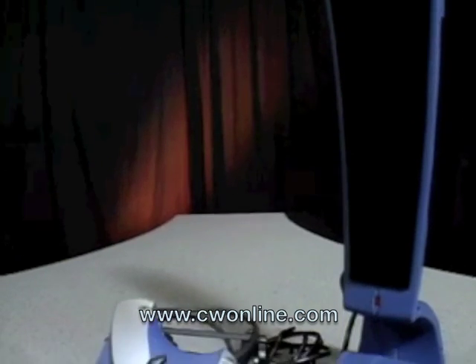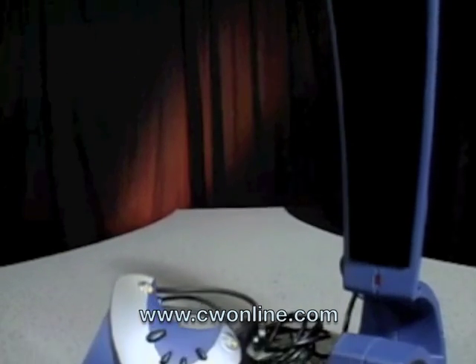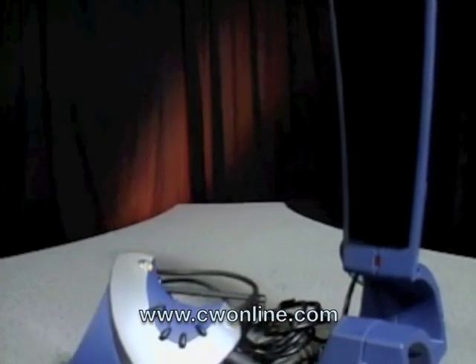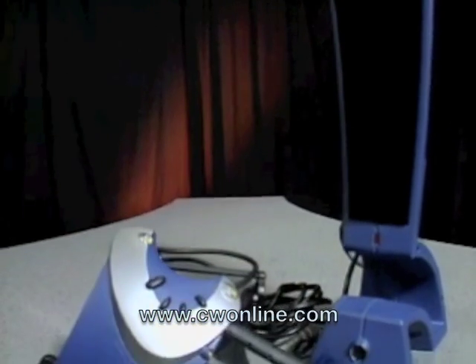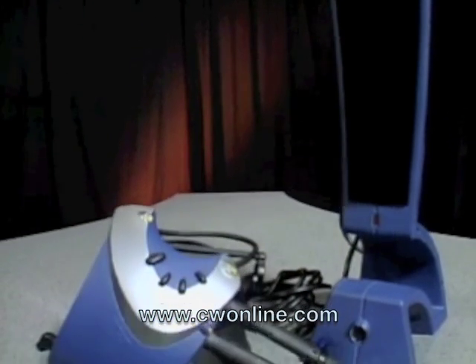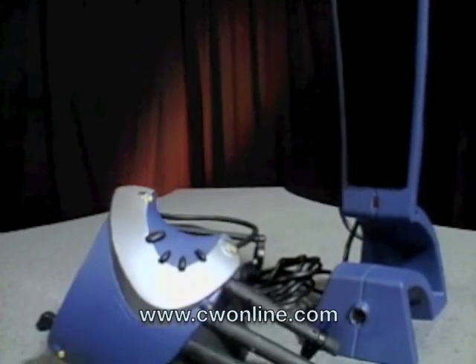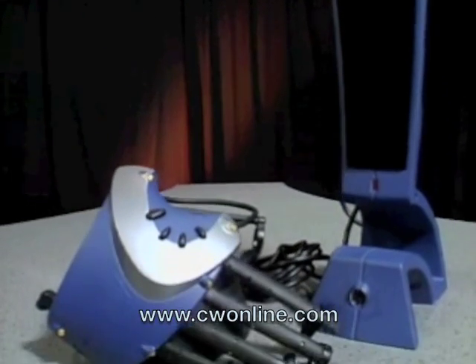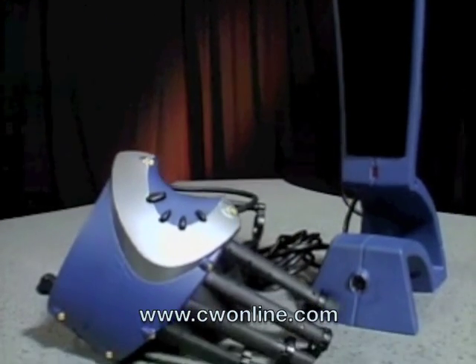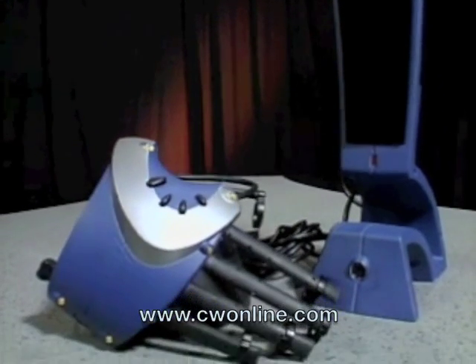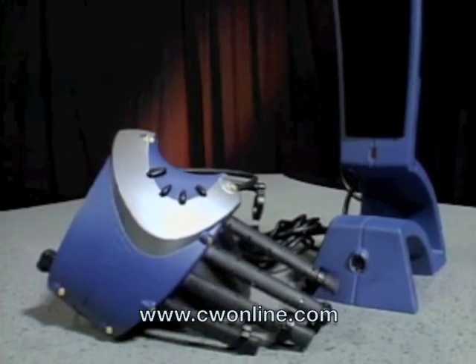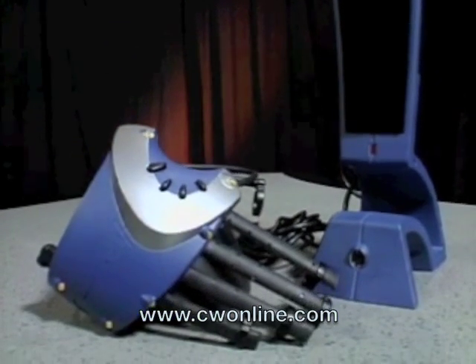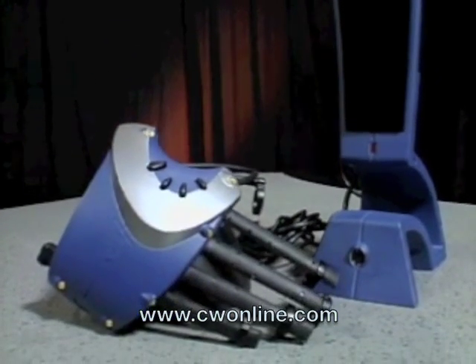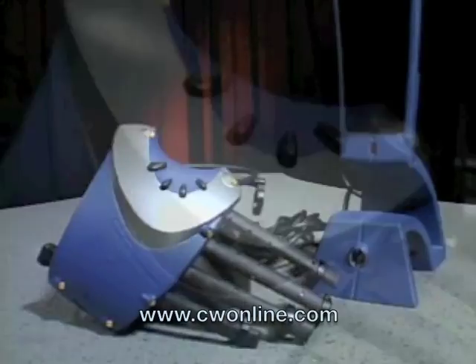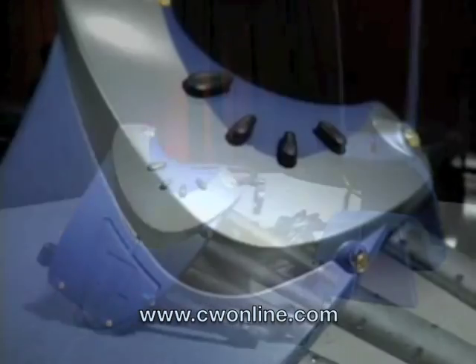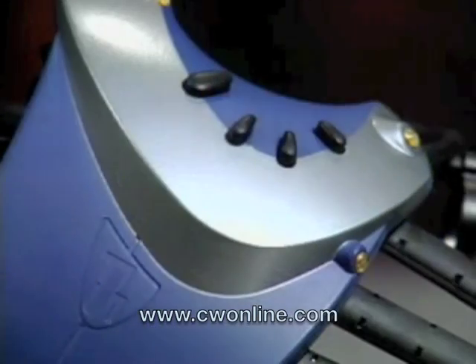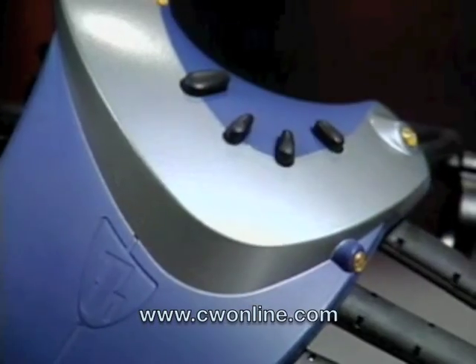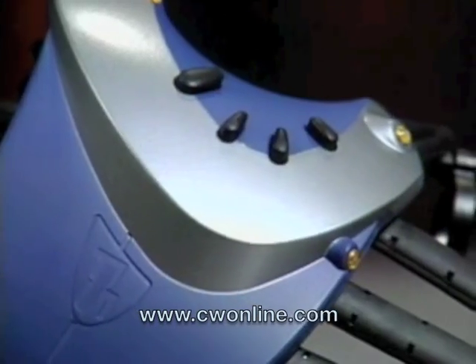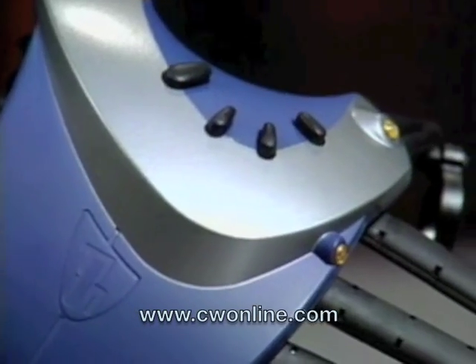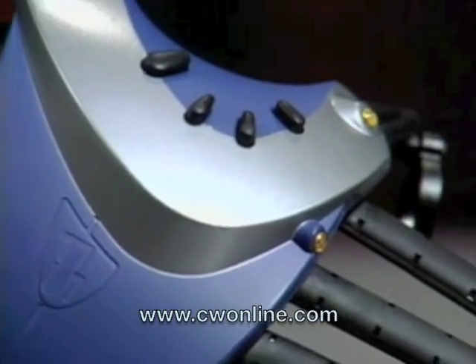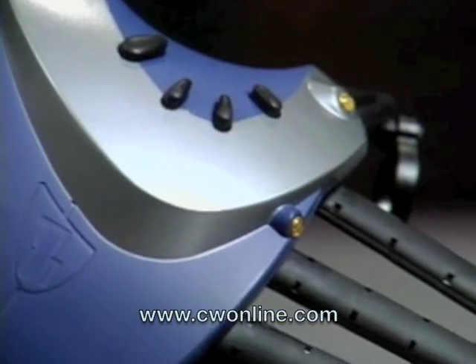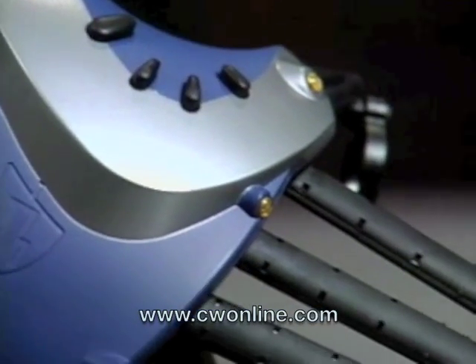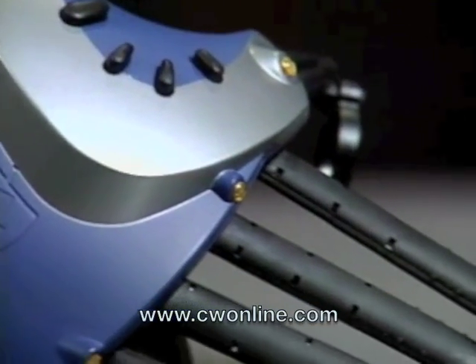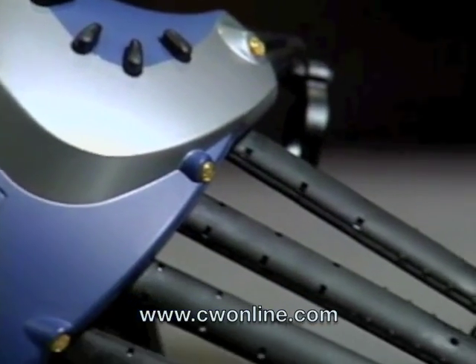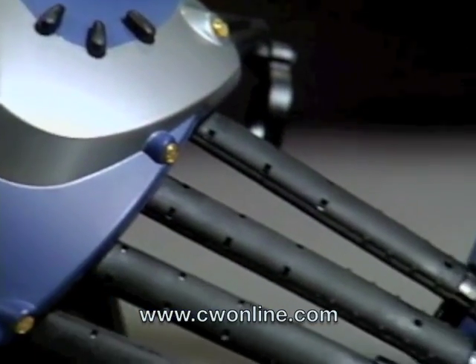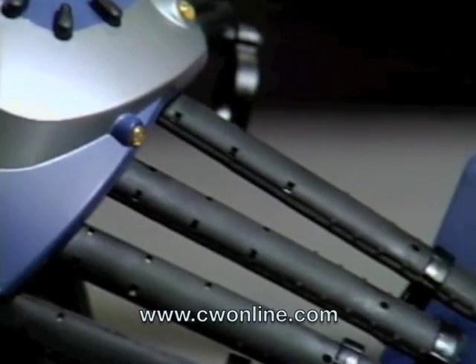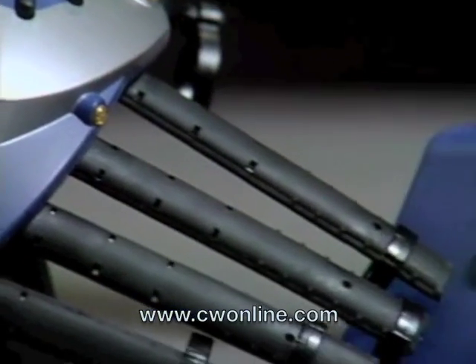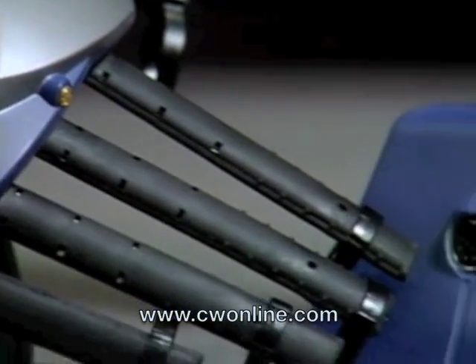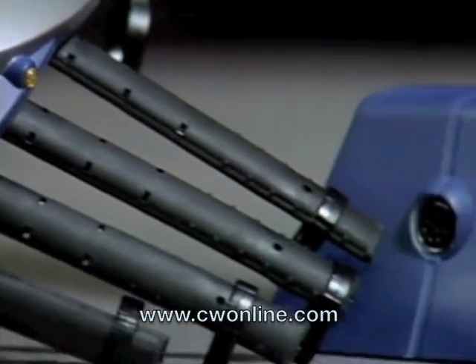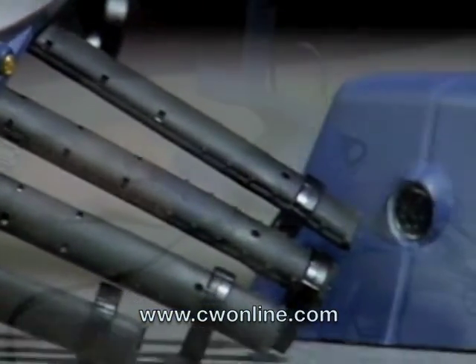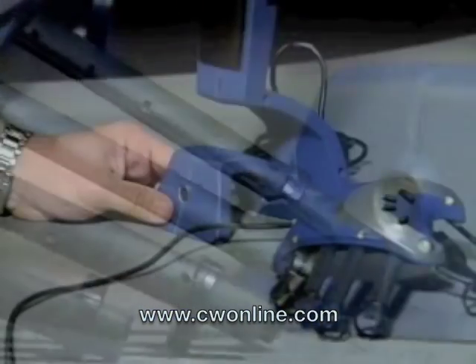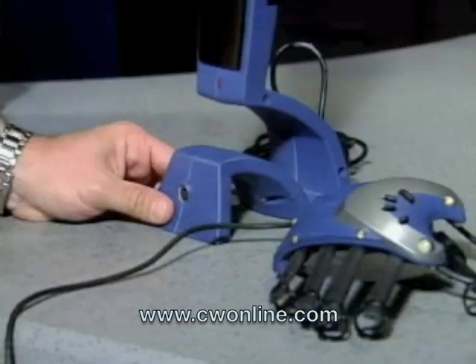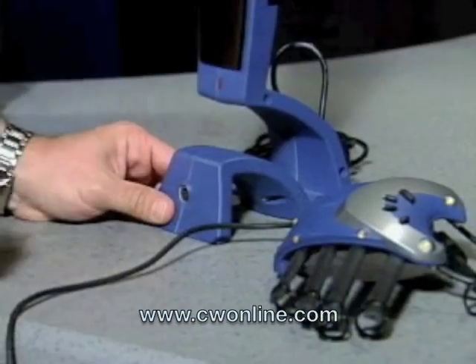Congratulations on purchasing your P5. For the best results, follow this simple setup procedure.